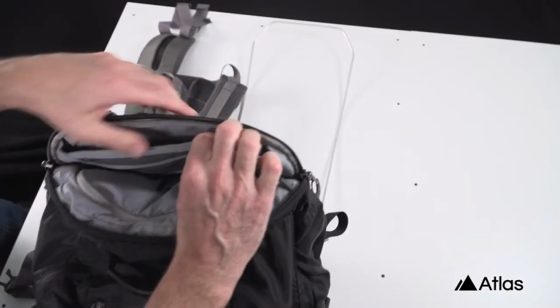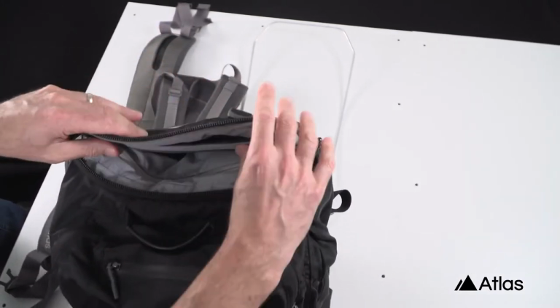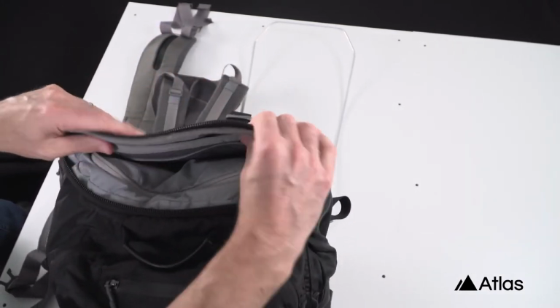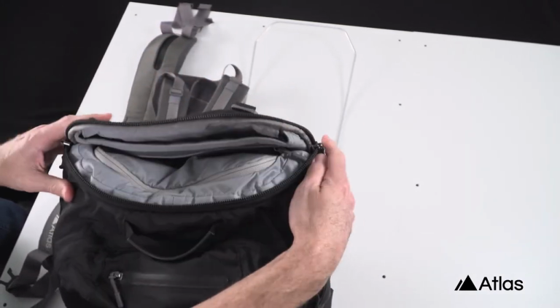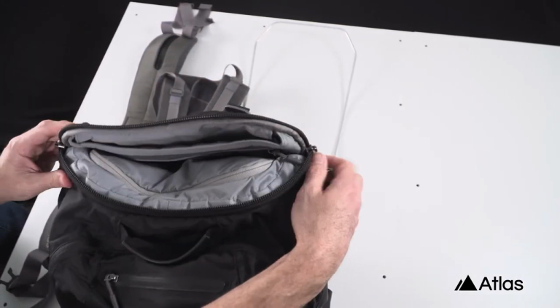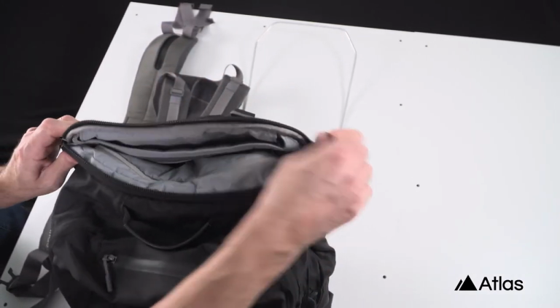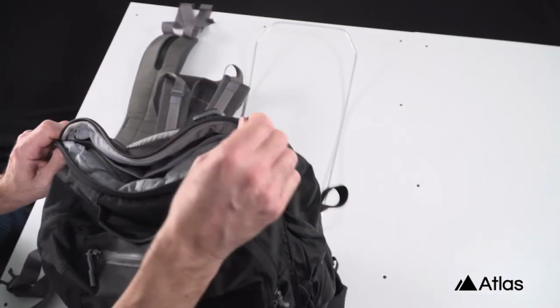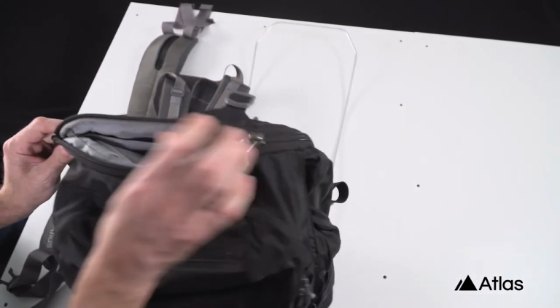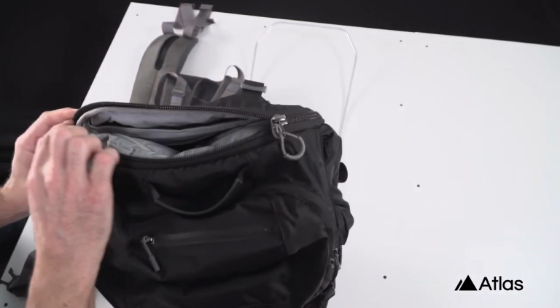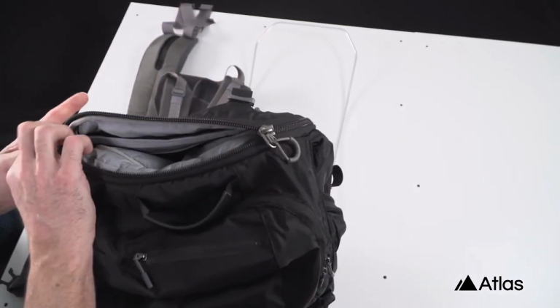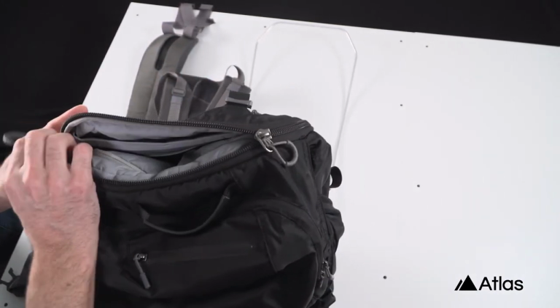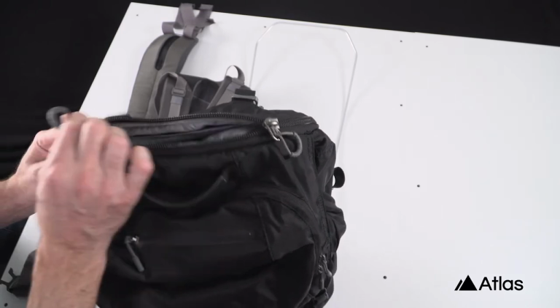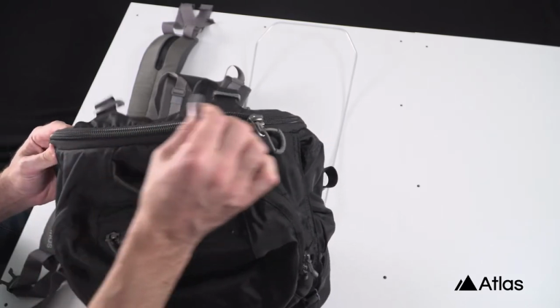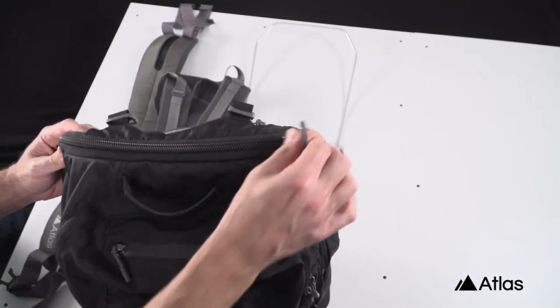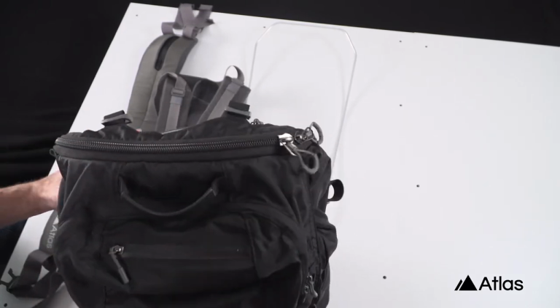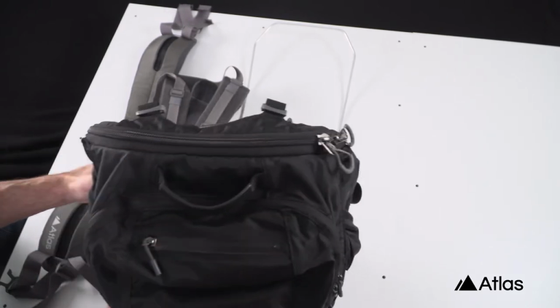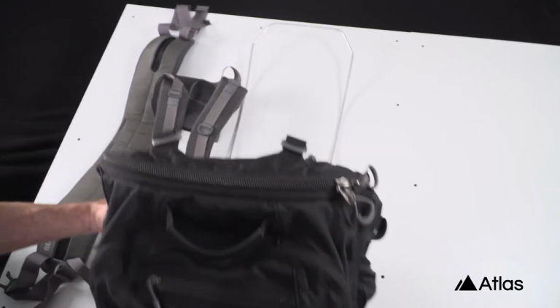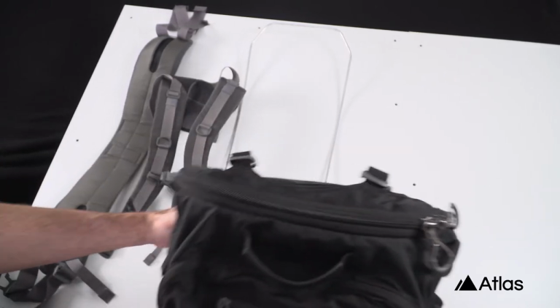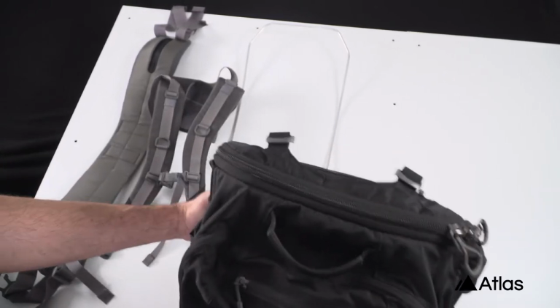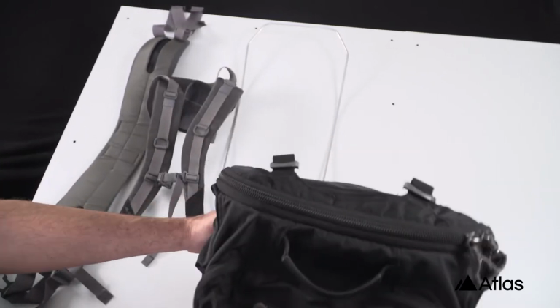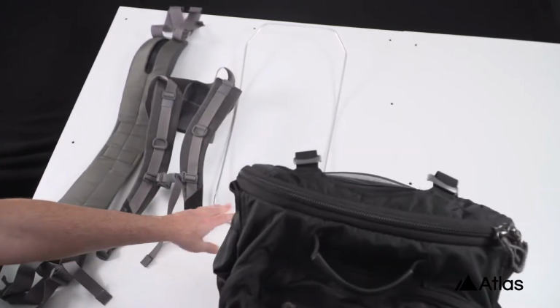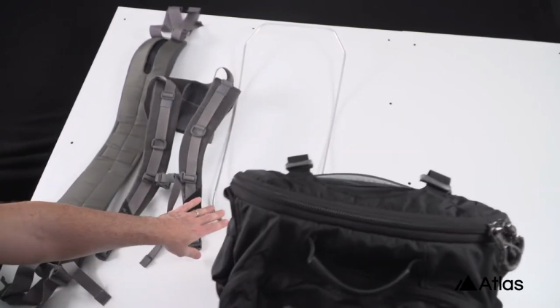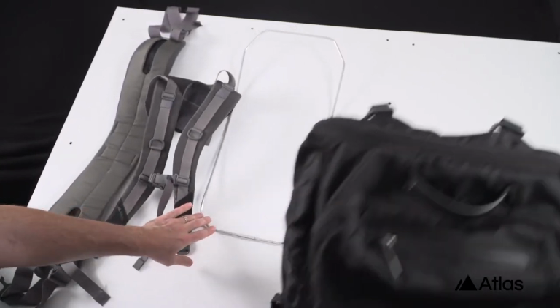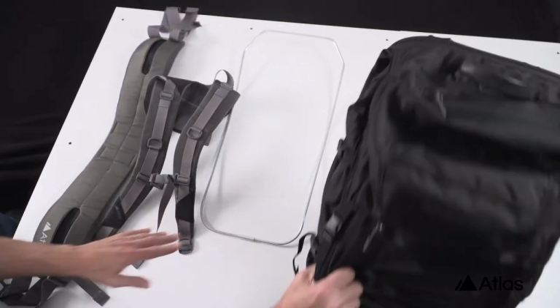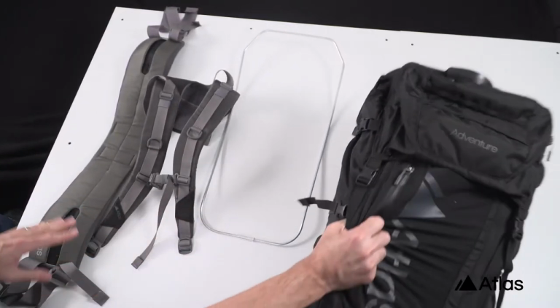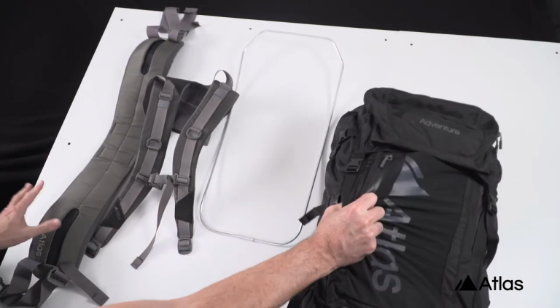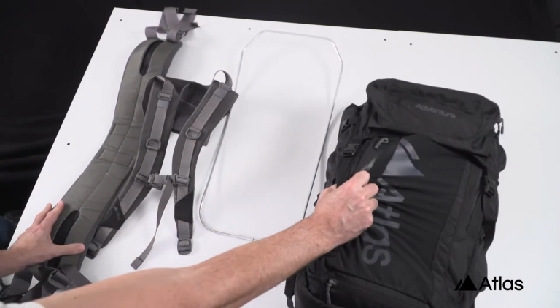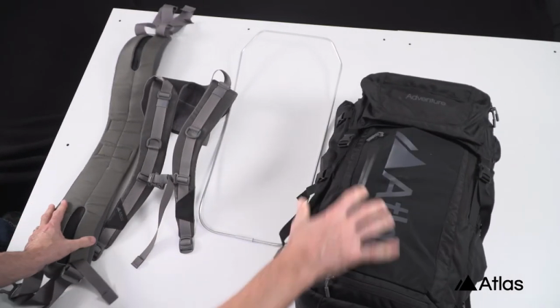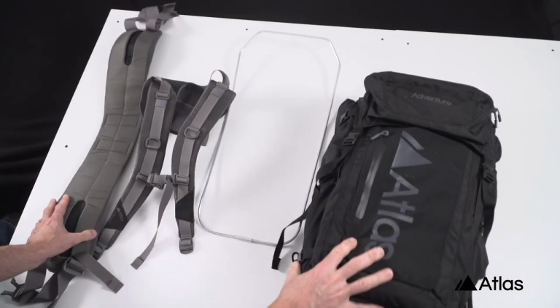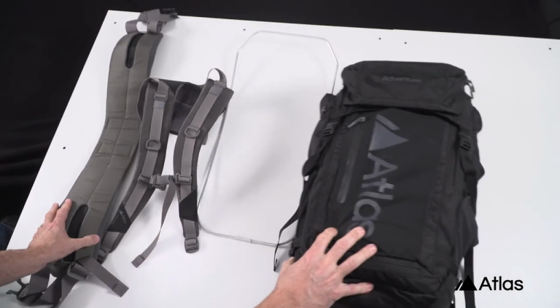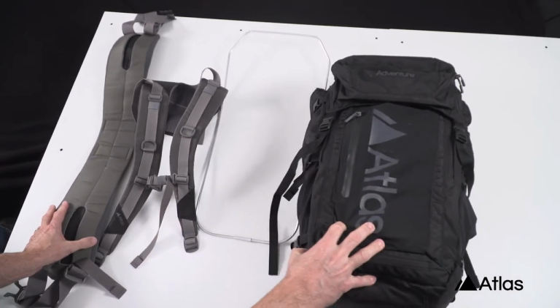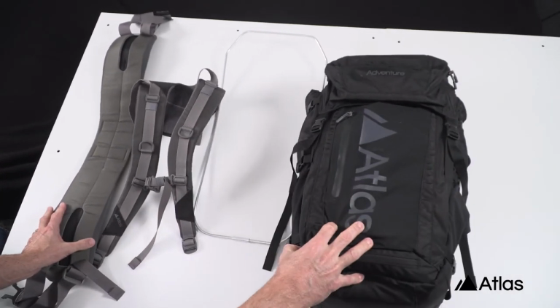We spent over three years field testing the Atlas Adventure and are confident you're going to love this pack. Thanks for watching.